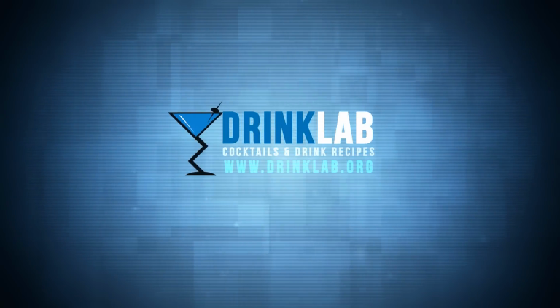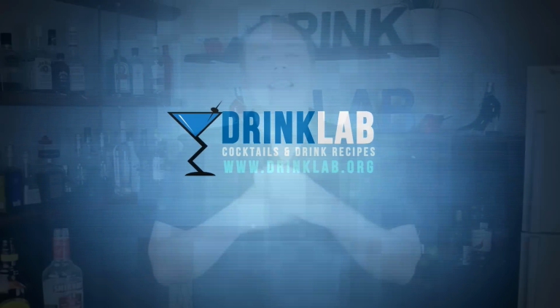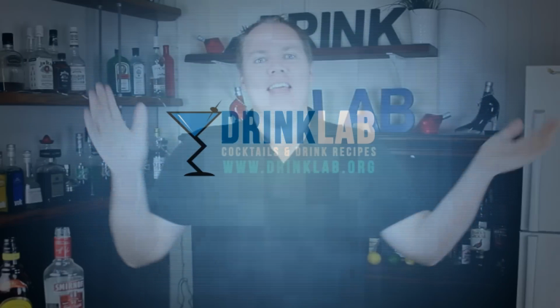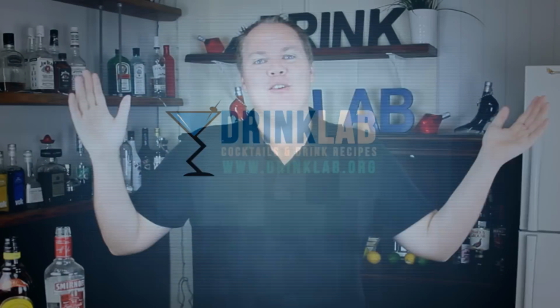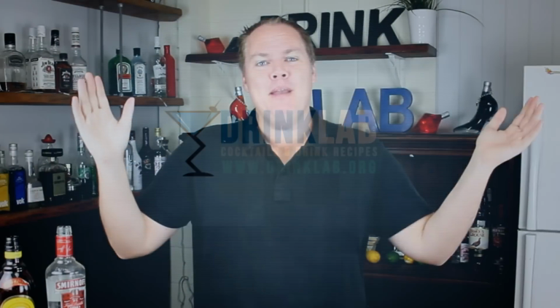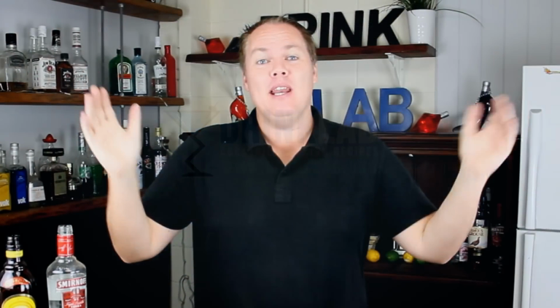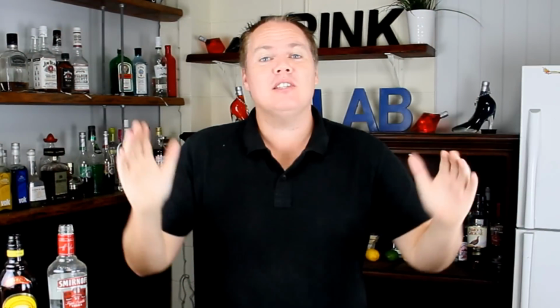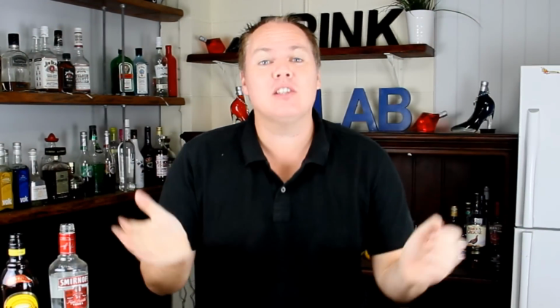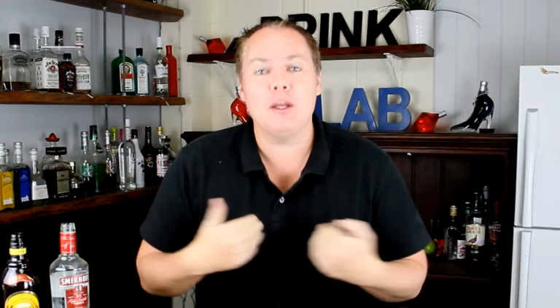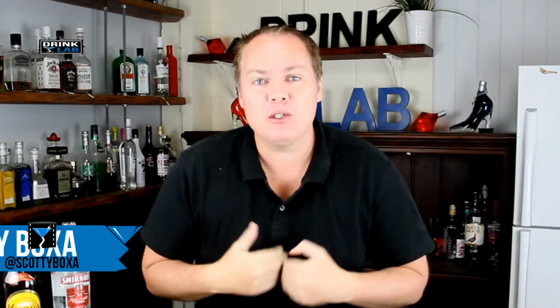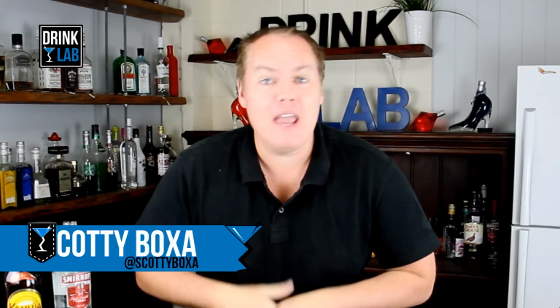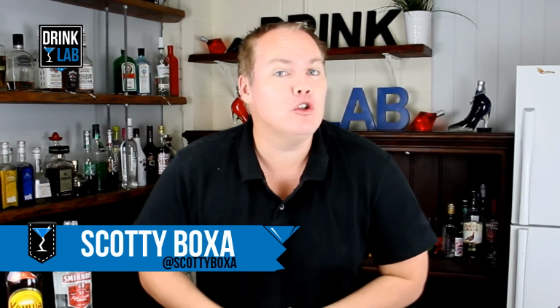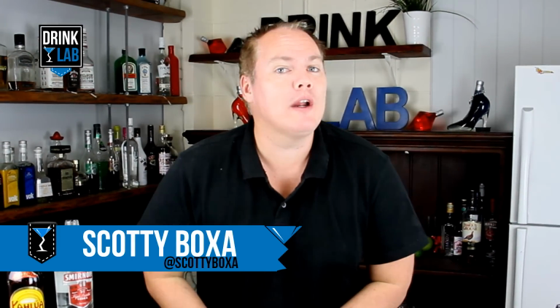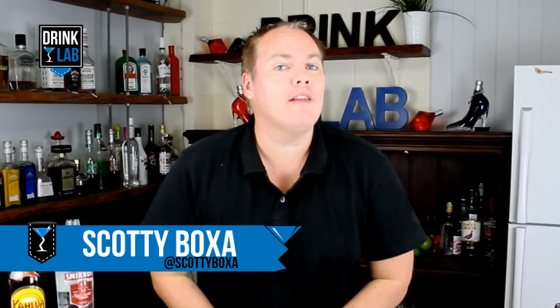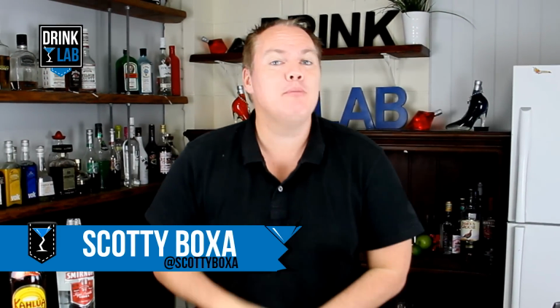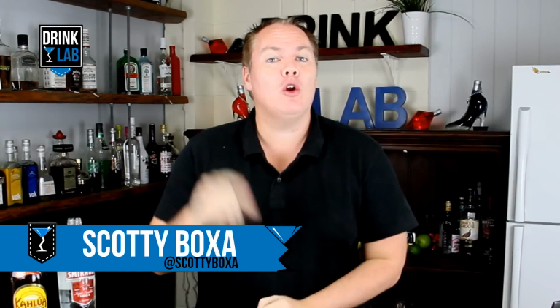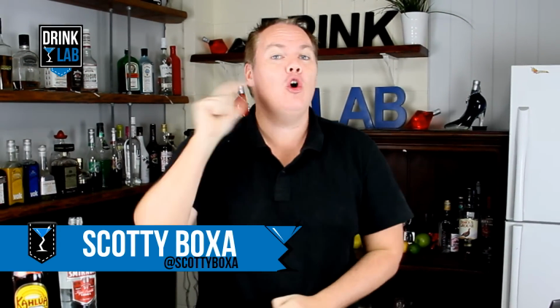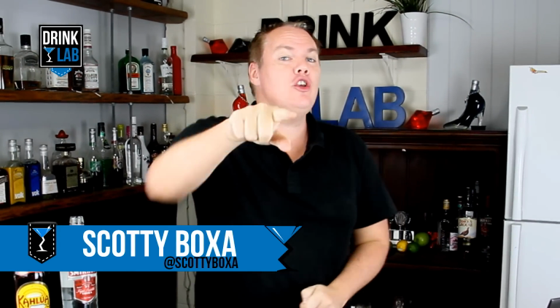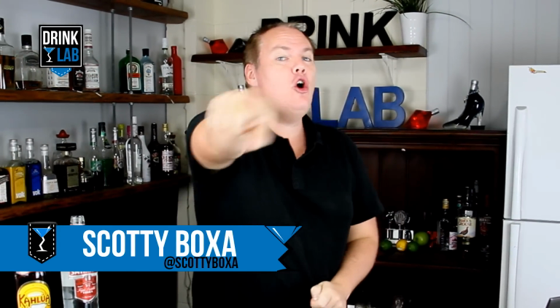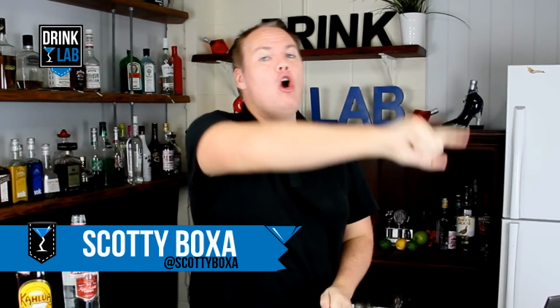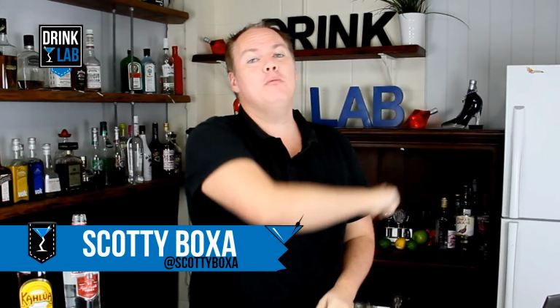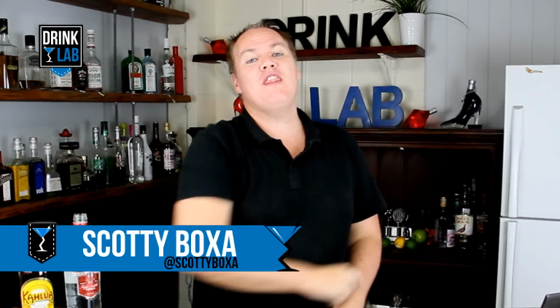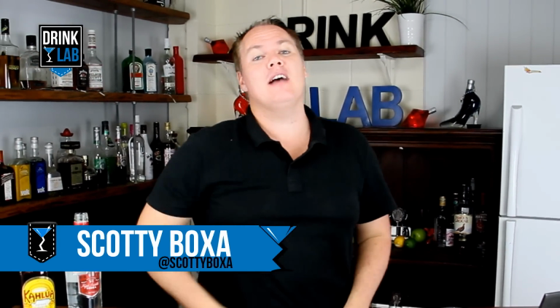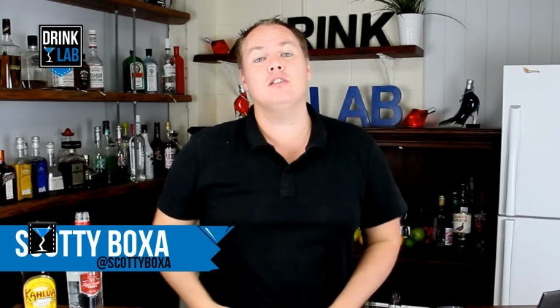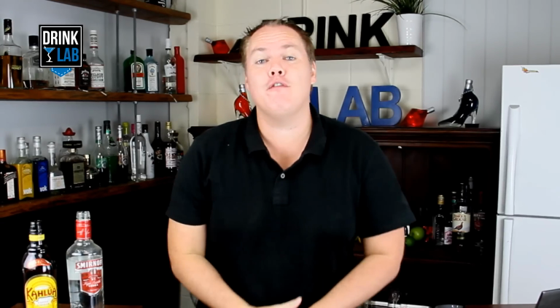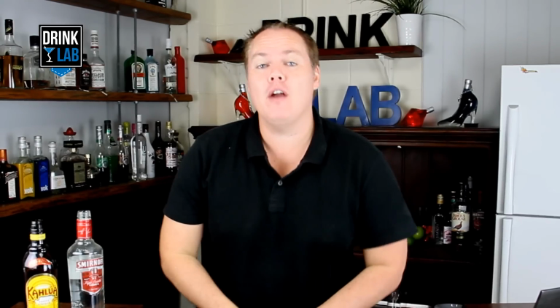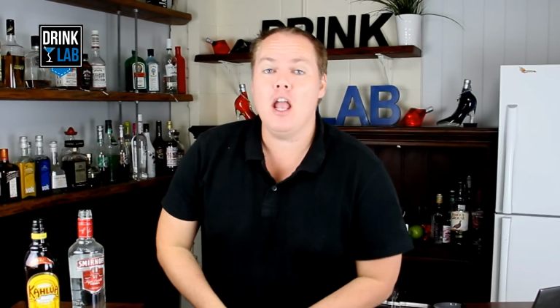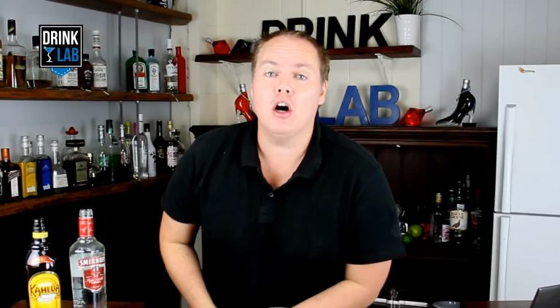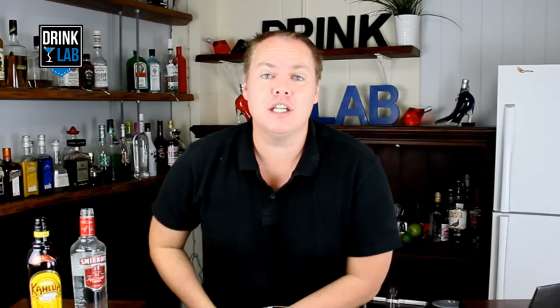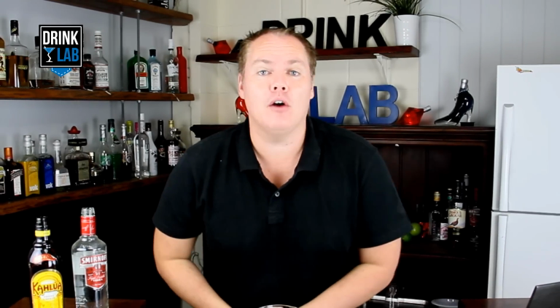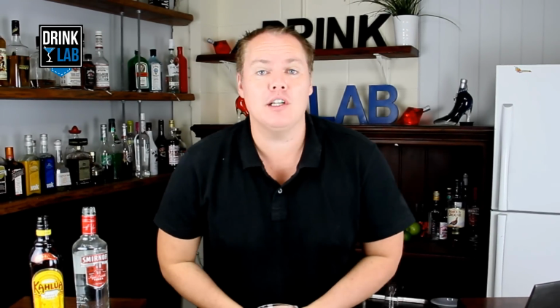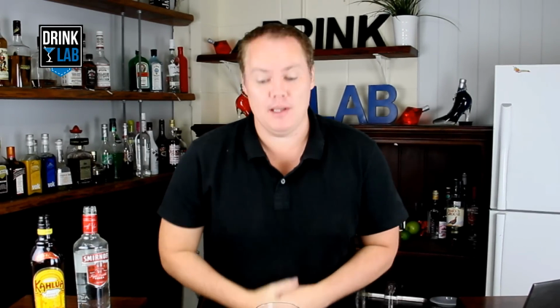G'day there drinking buddies, Scotty Boxer here for drinklab.org, your home to thousands of free cocktail recipes.